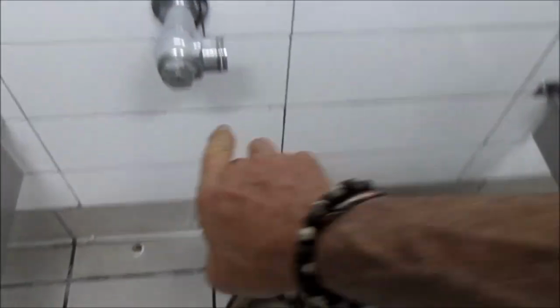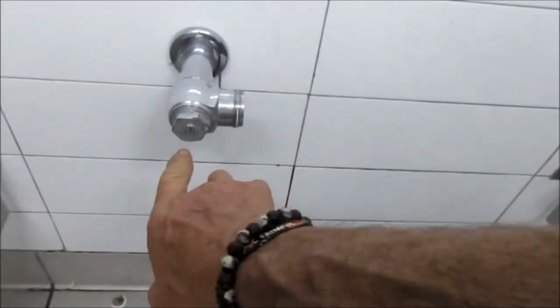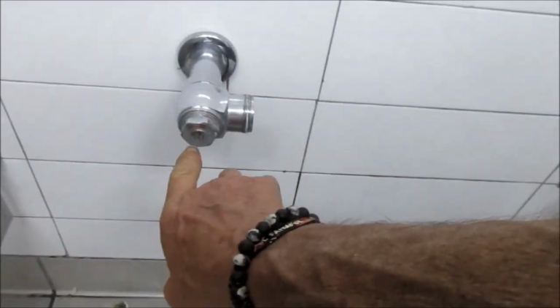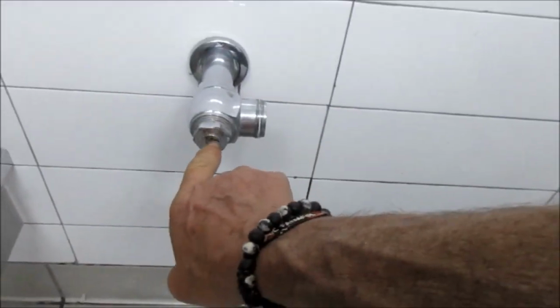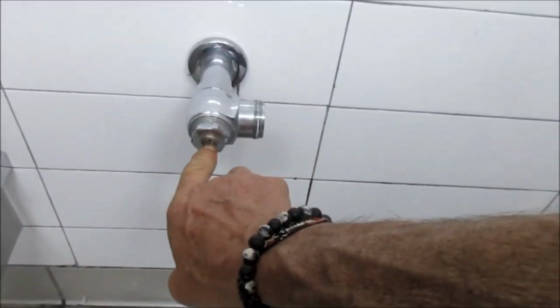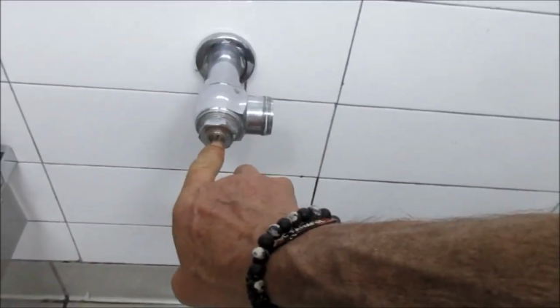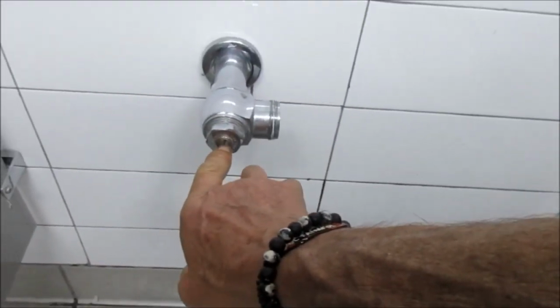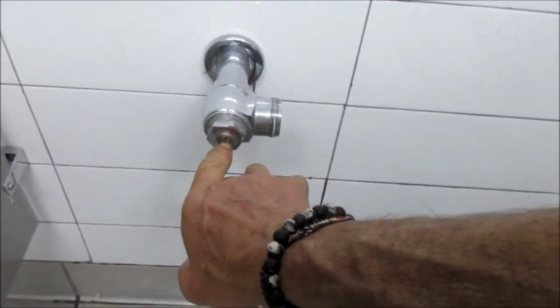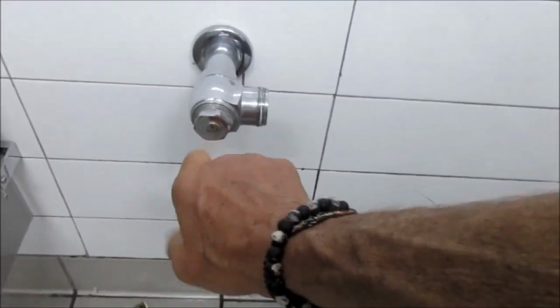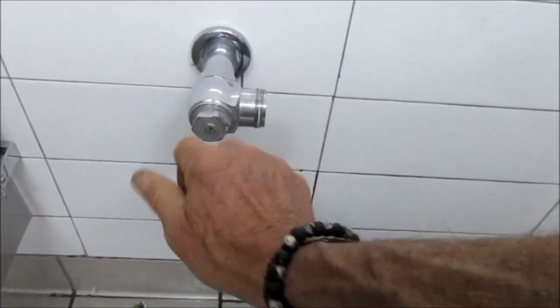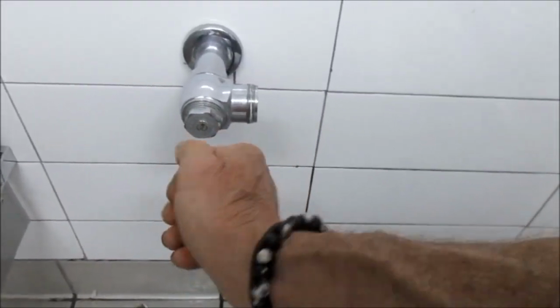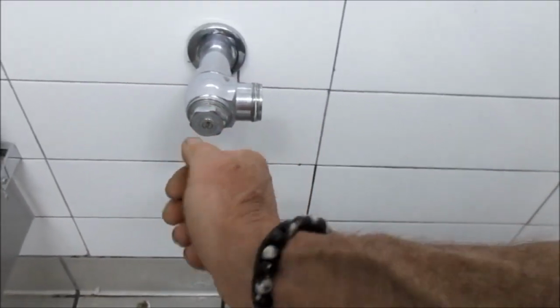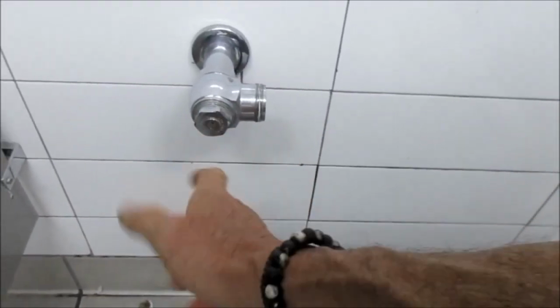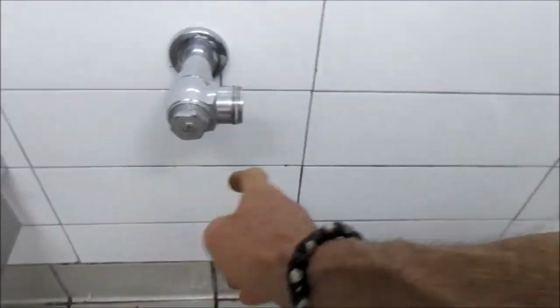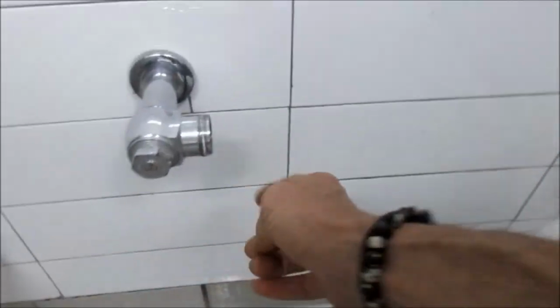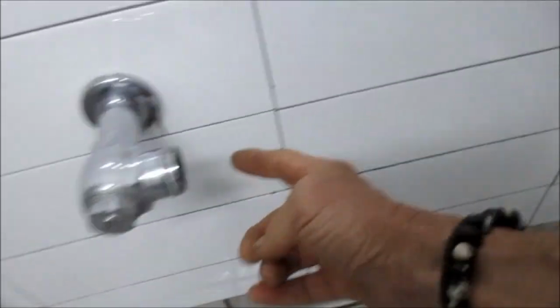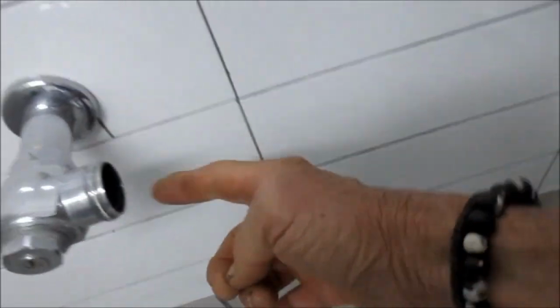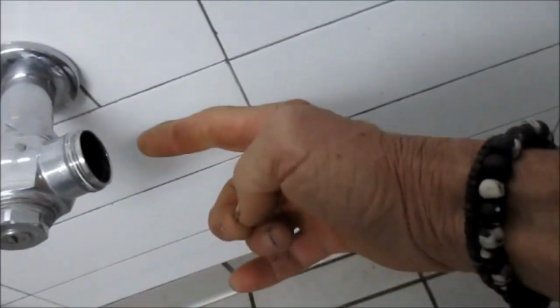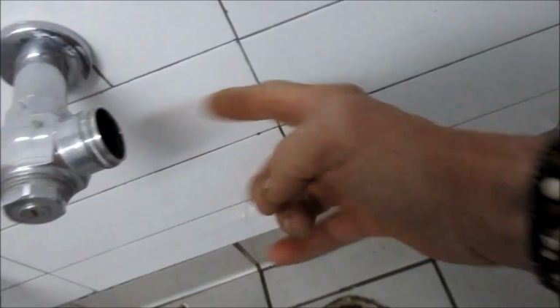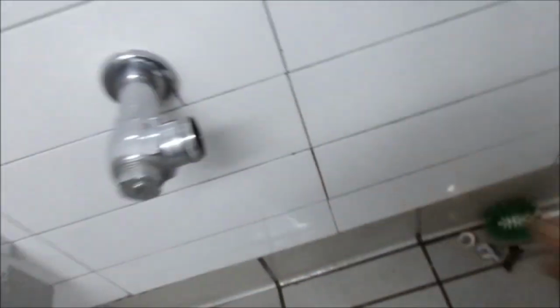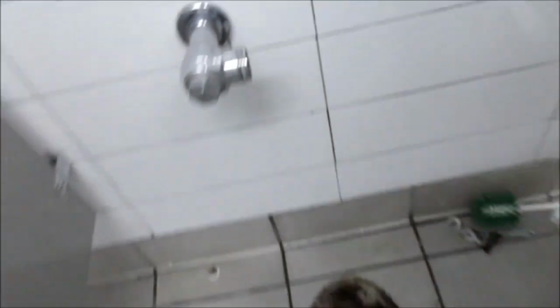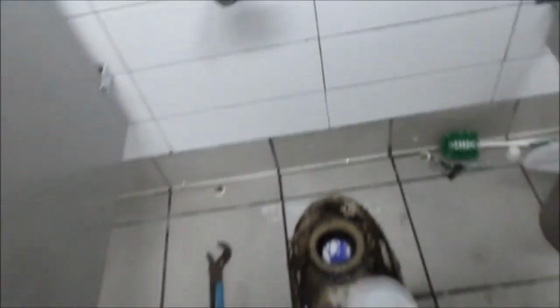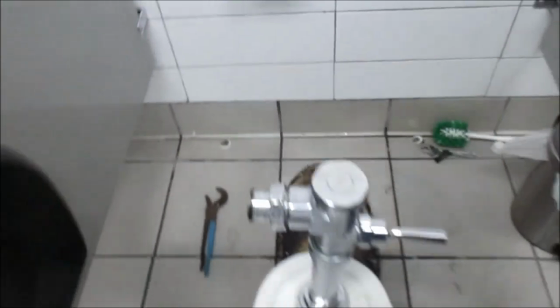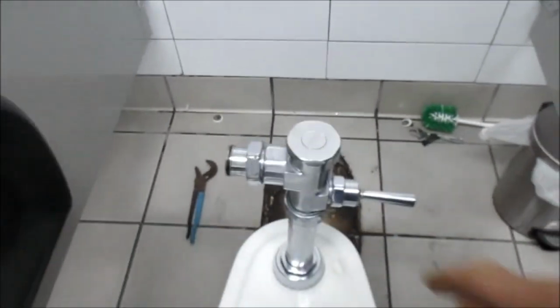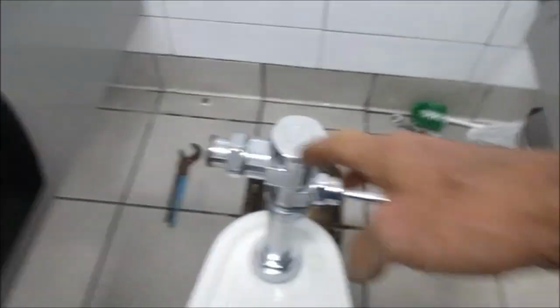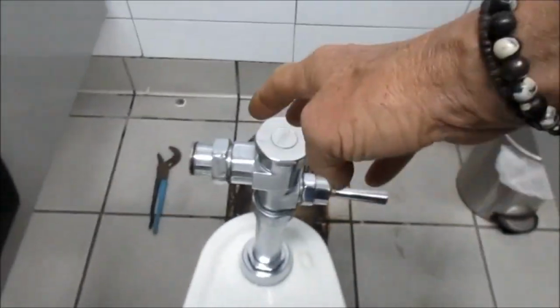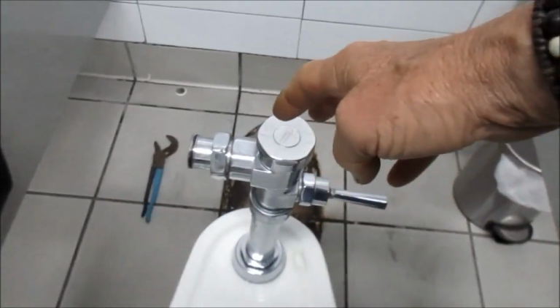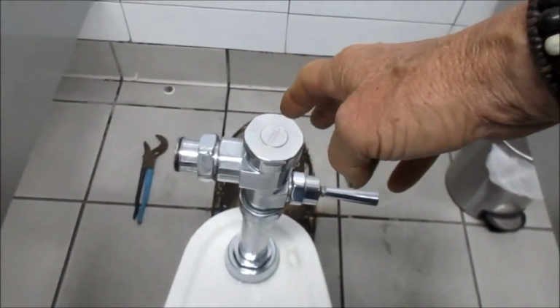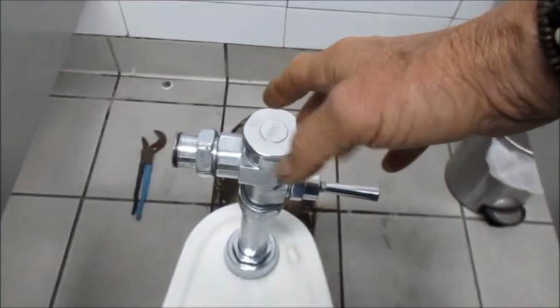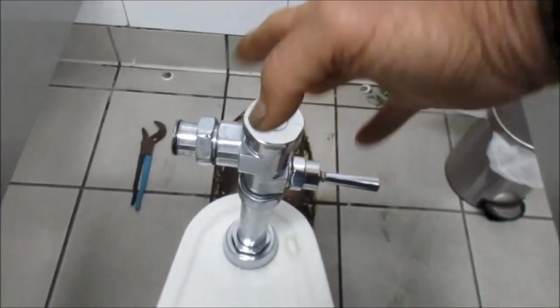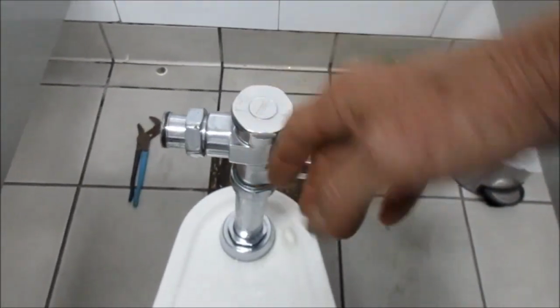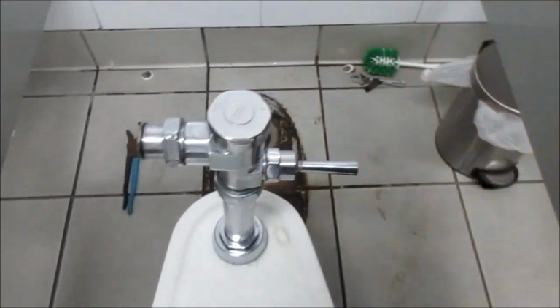Basically, this little screw in here — clockwise — shuts the main valve off, so you can disassemble here.